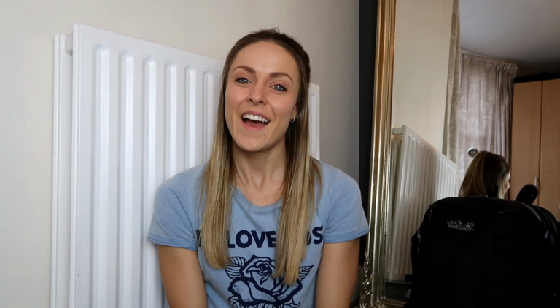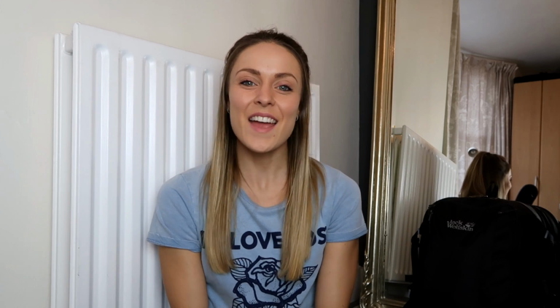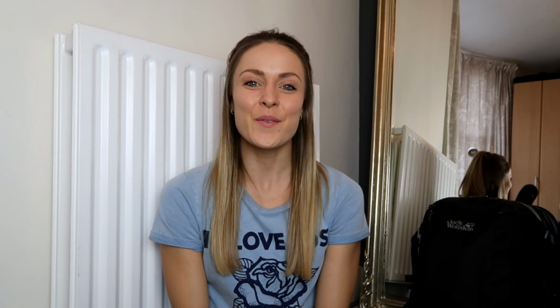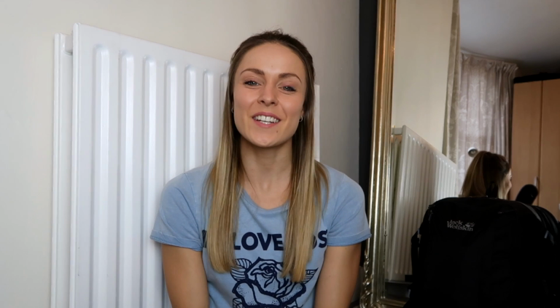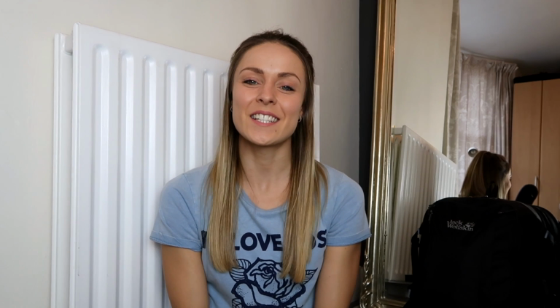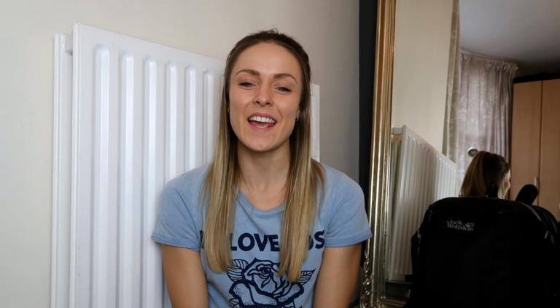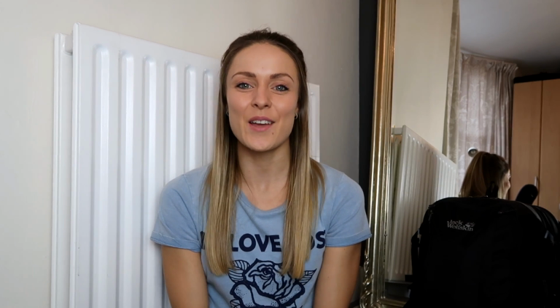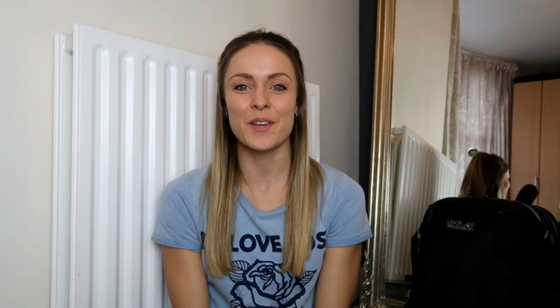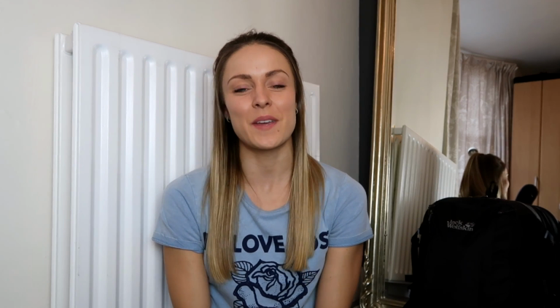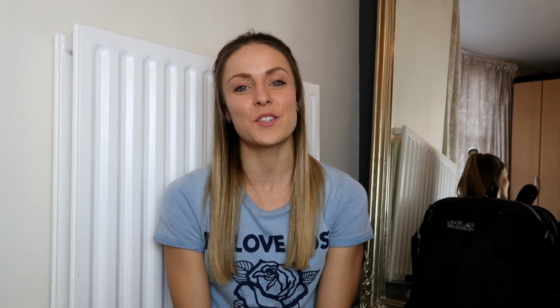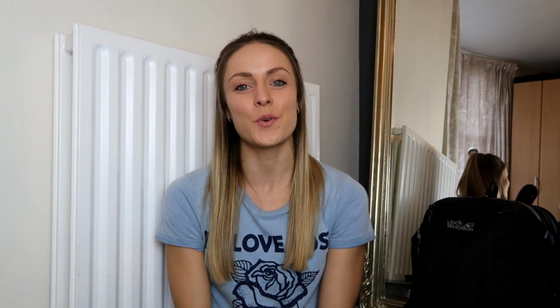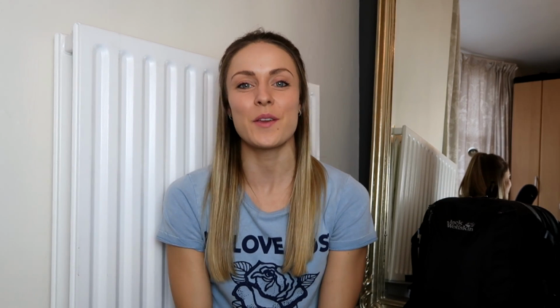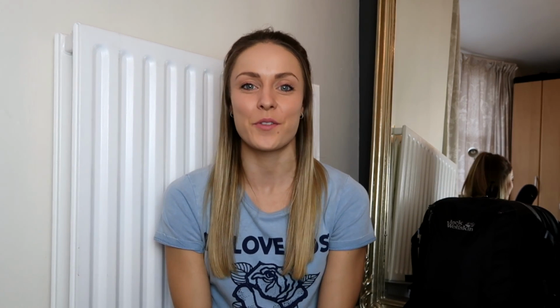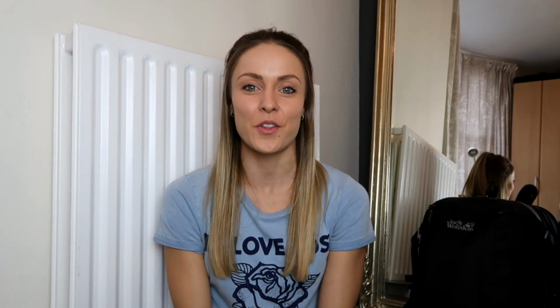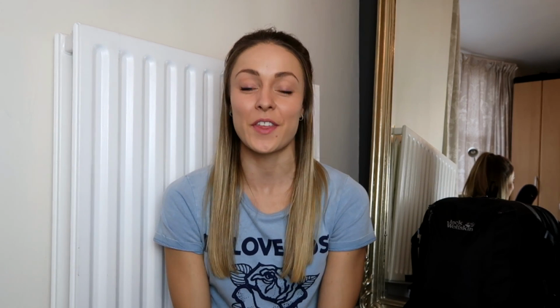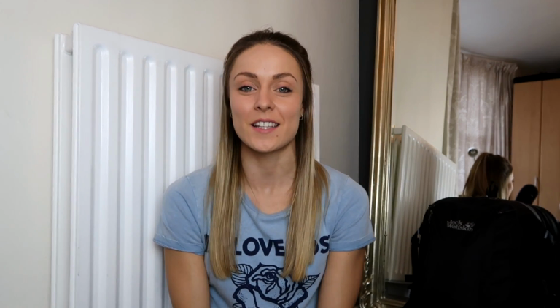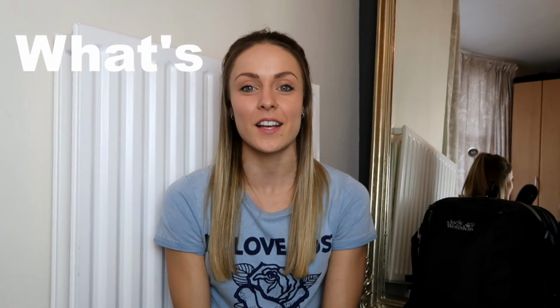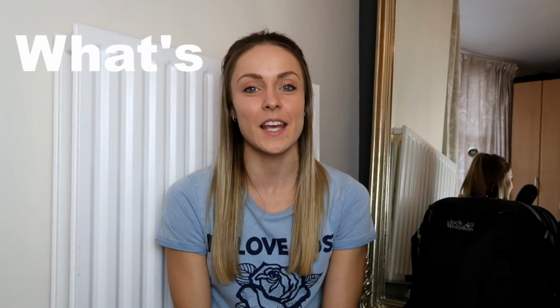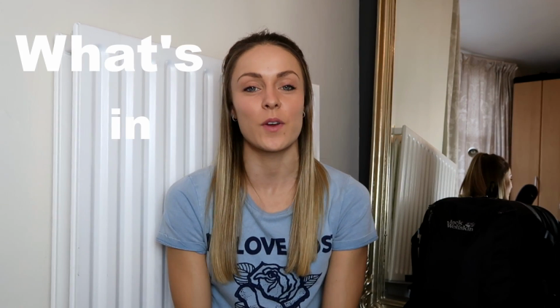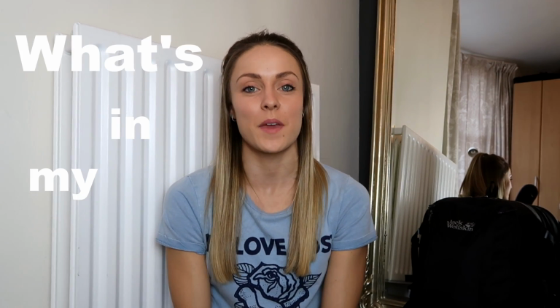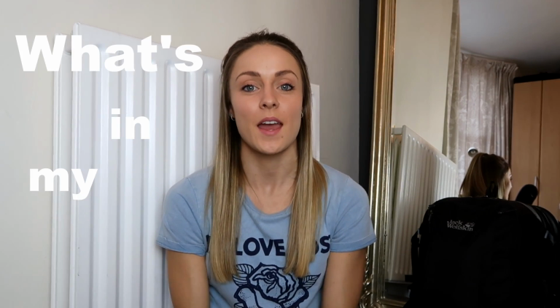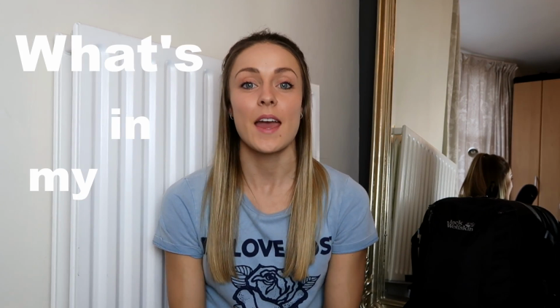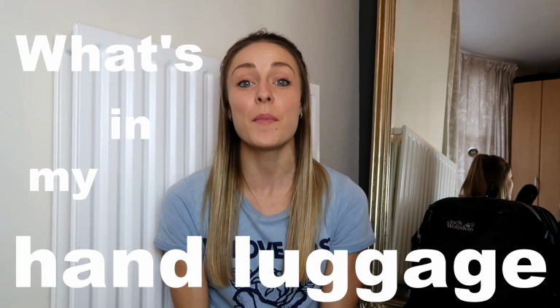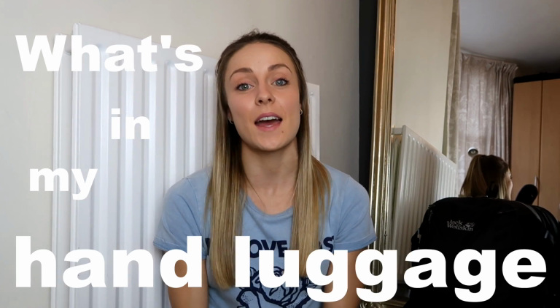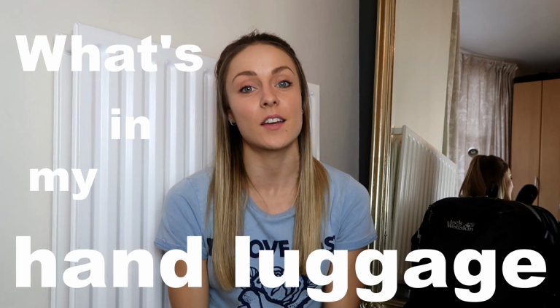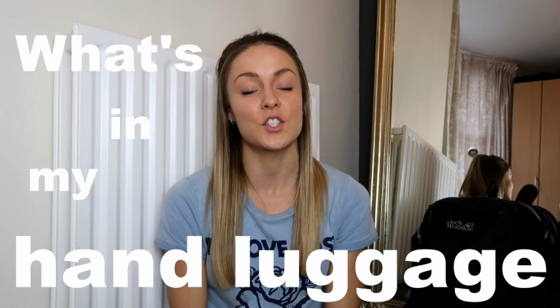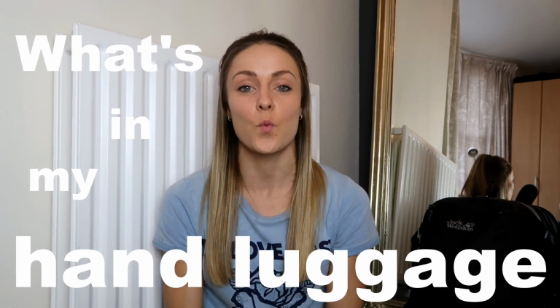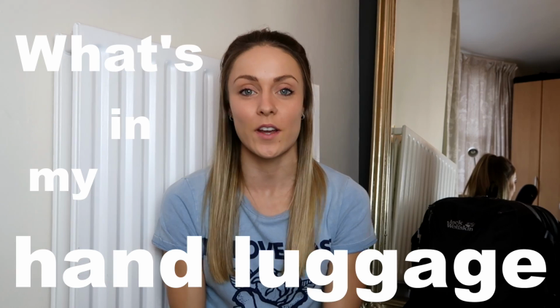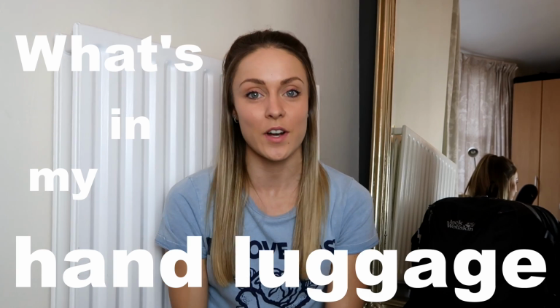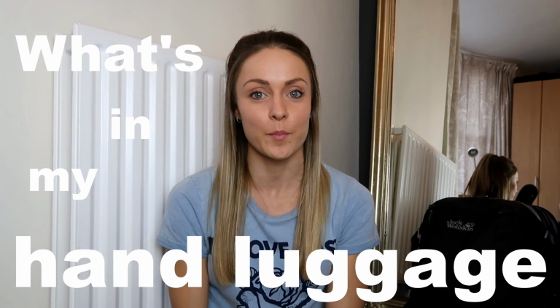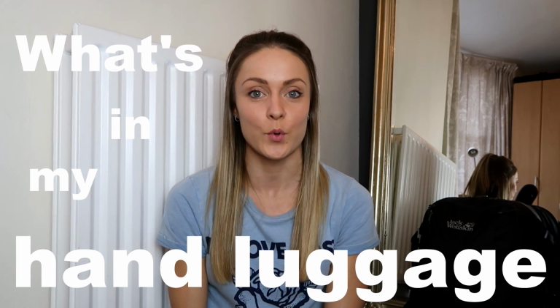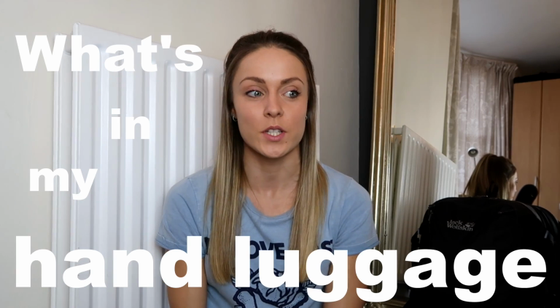Hey everyone, today I am going to be talking you through the things that I take with me in my hand luggage when I travel abroad.